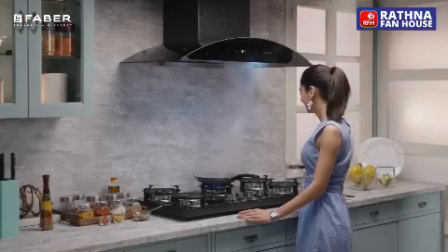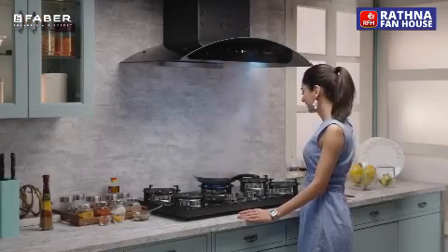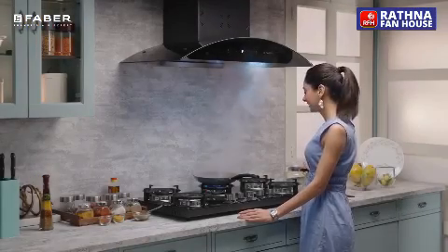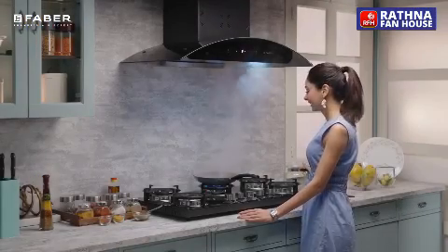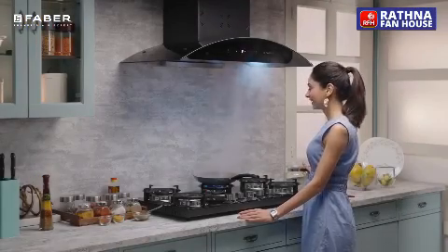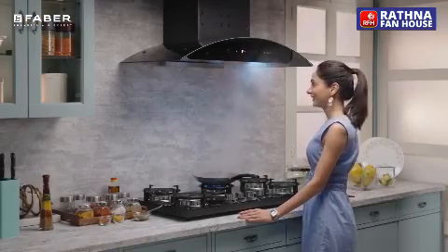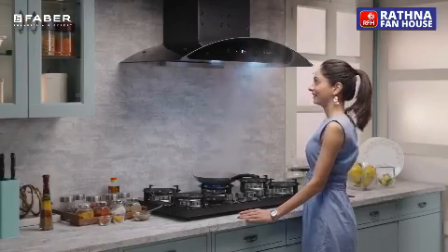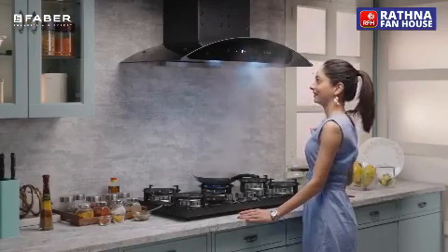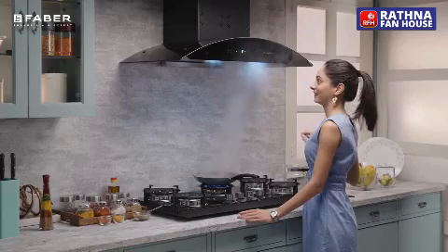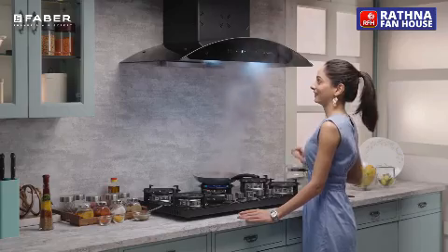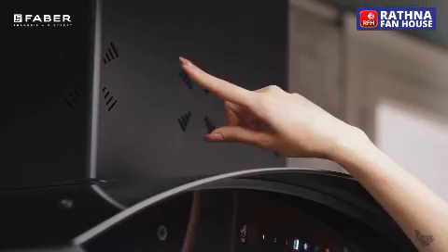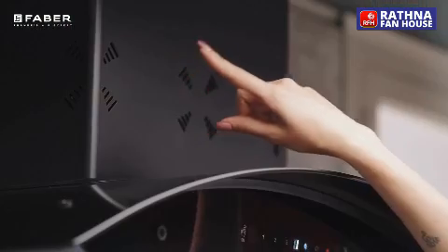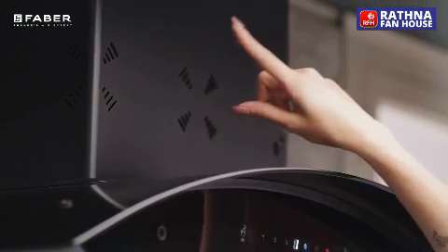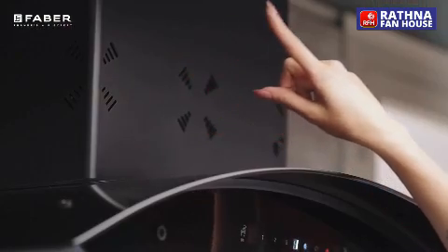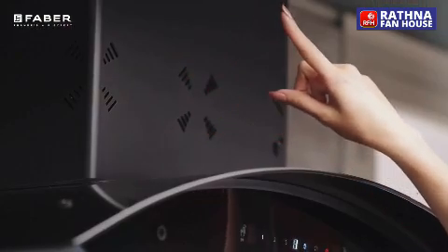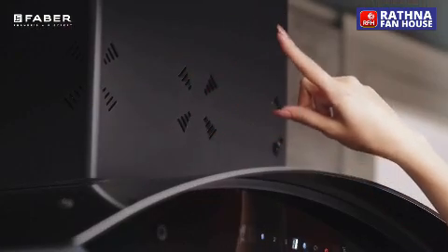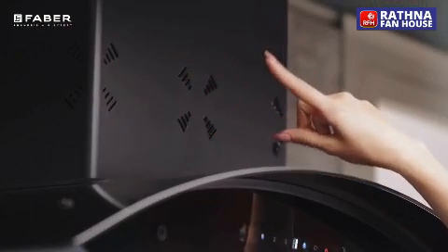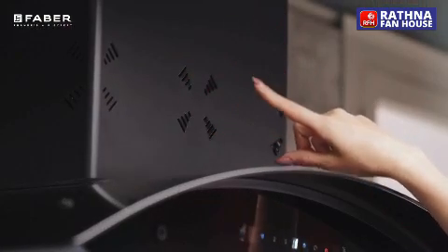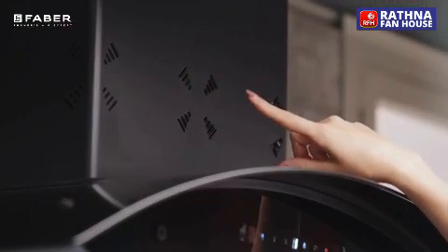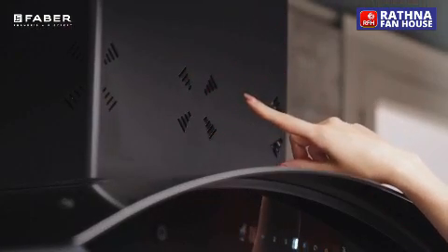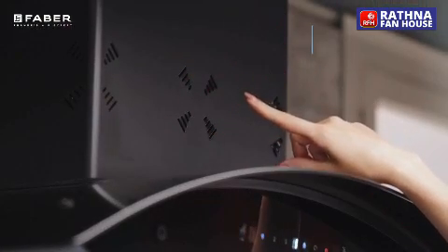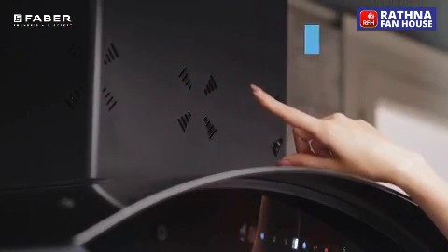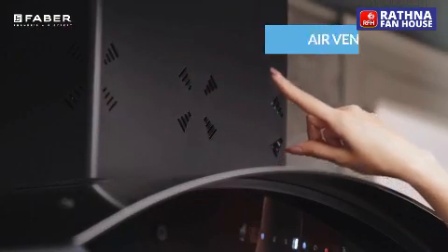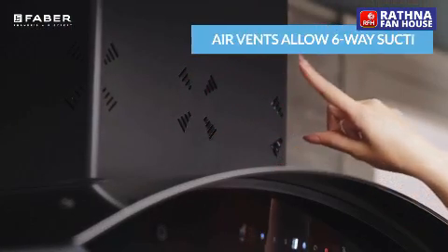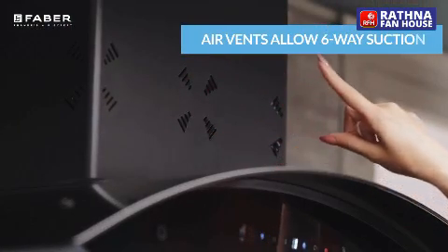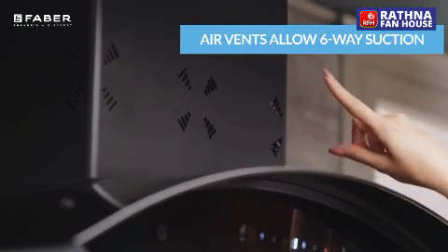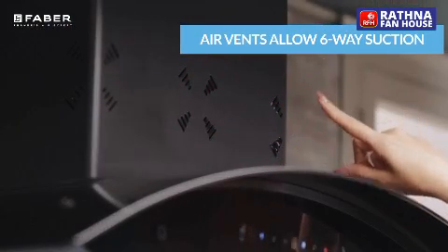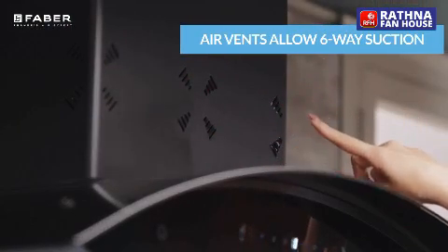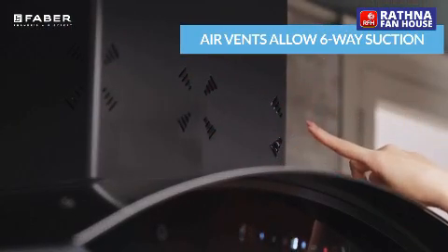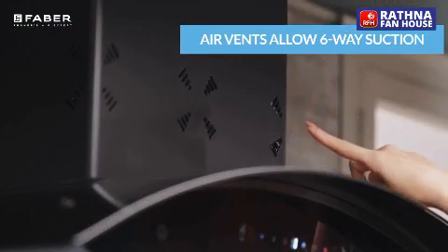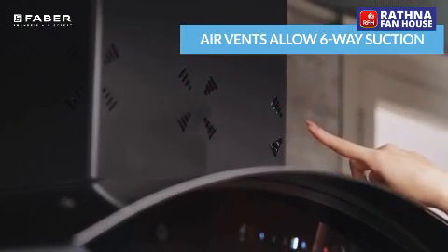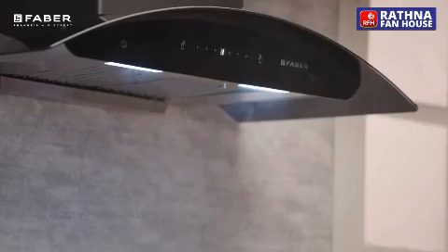The air bins at the top, as part of the 3D technology, generate space for six-way suction.